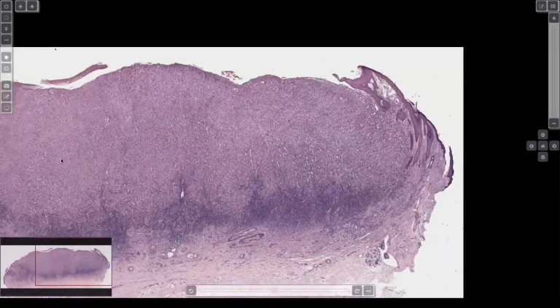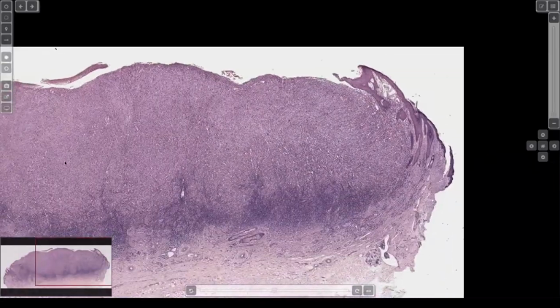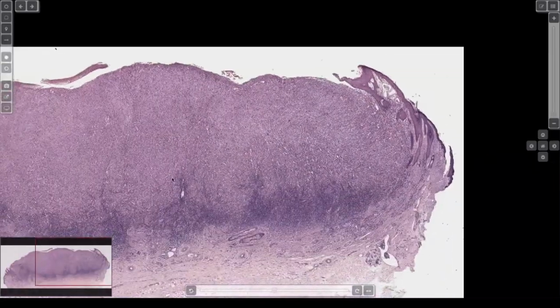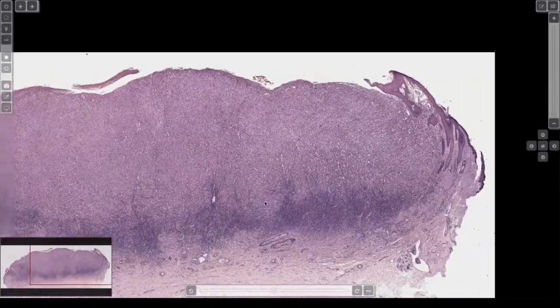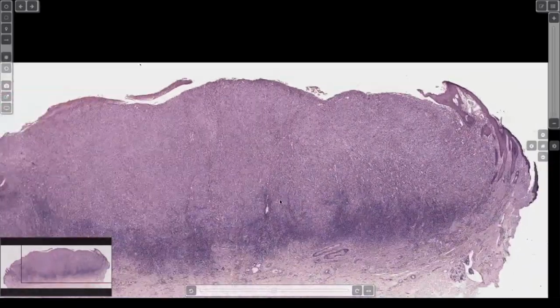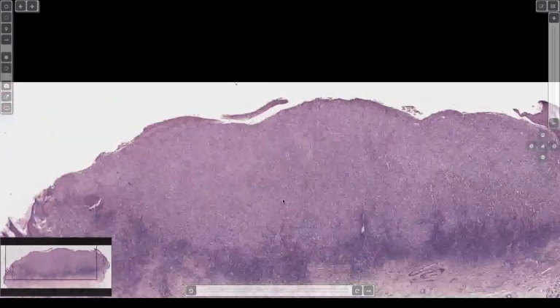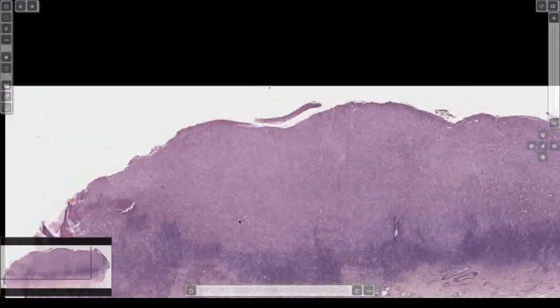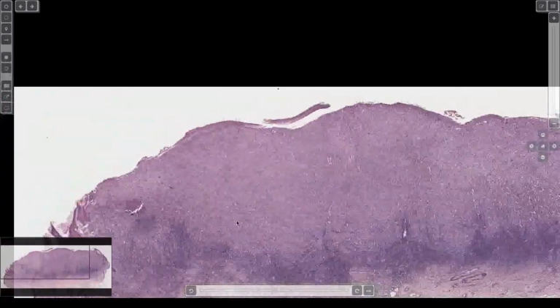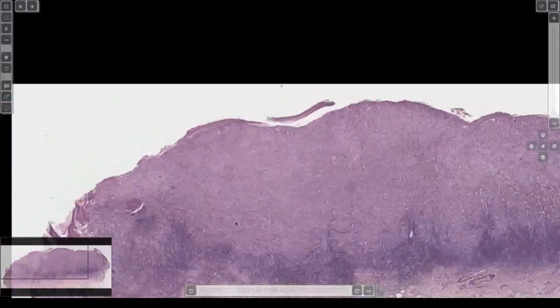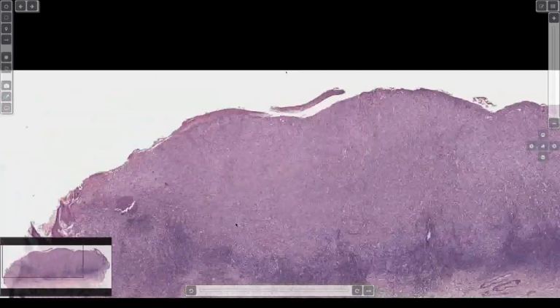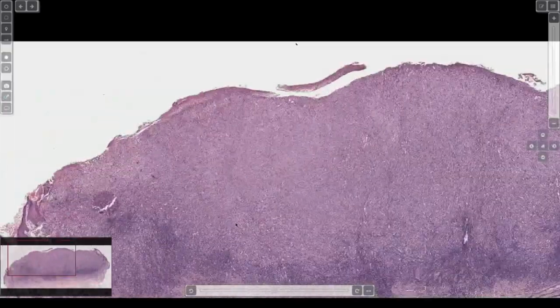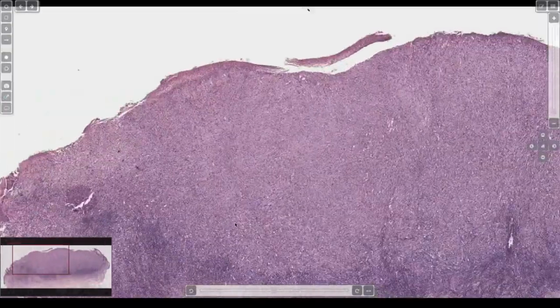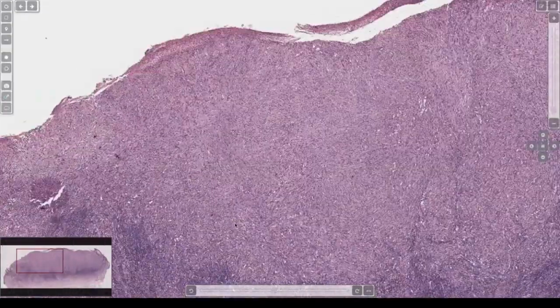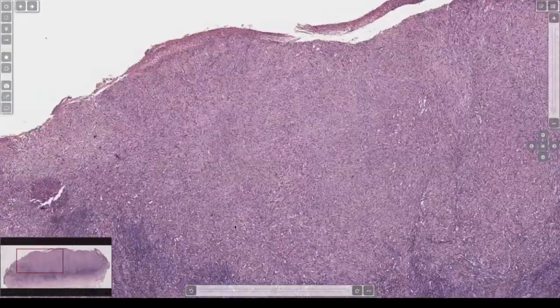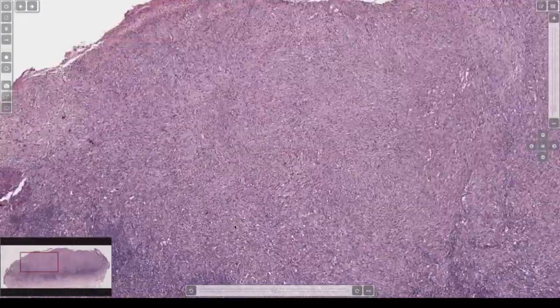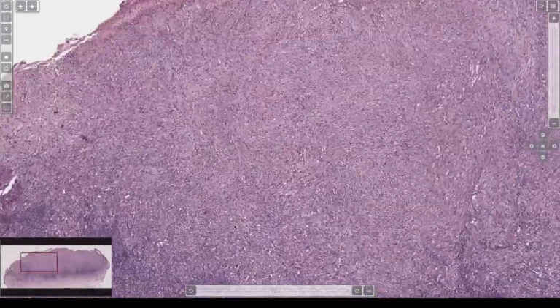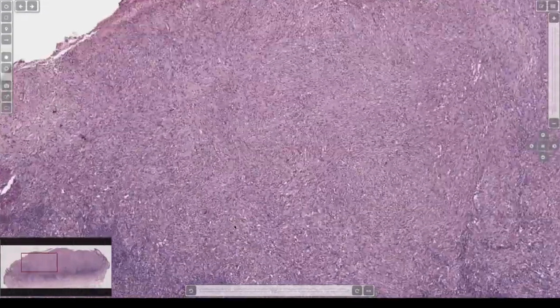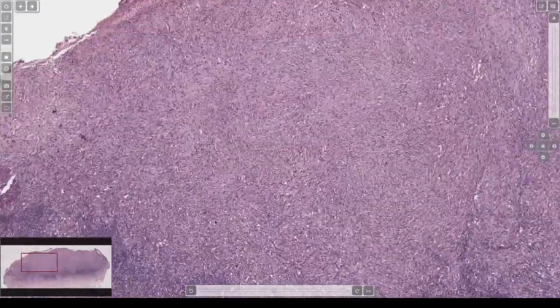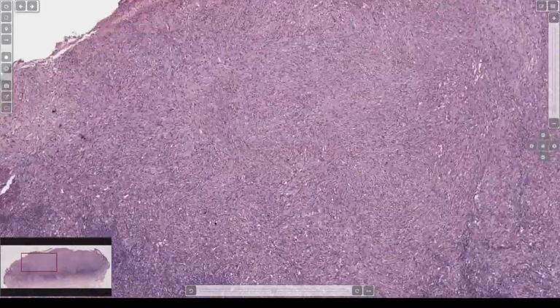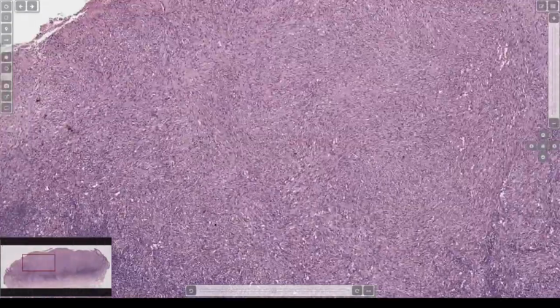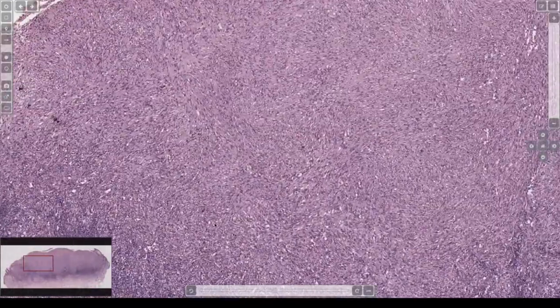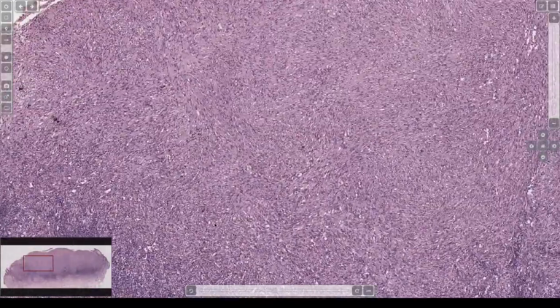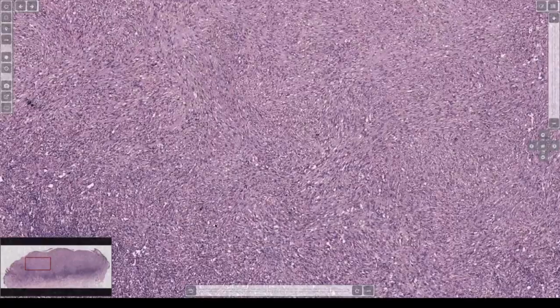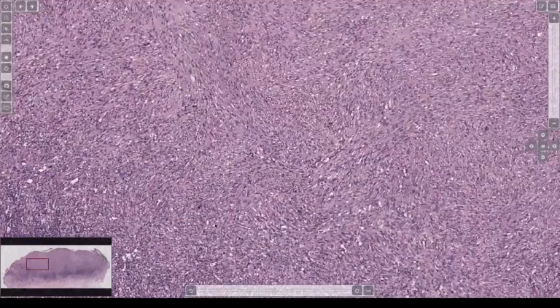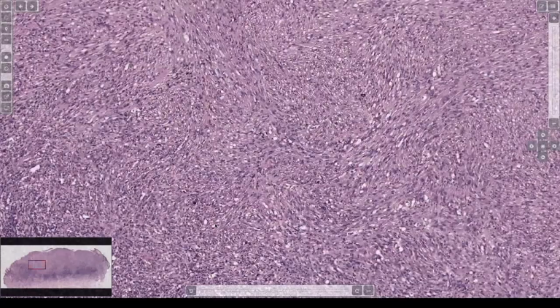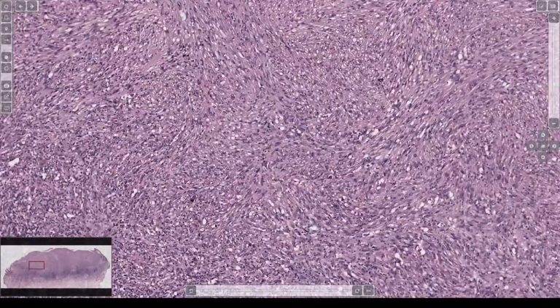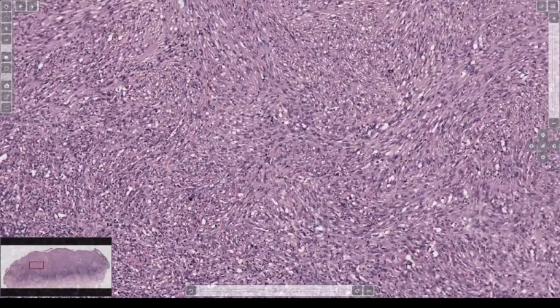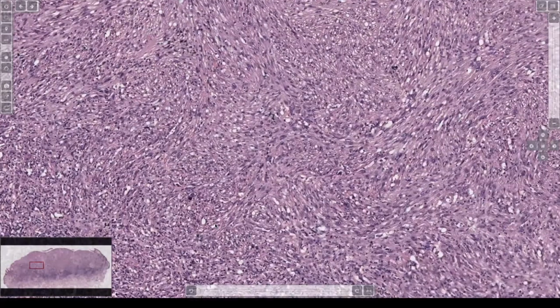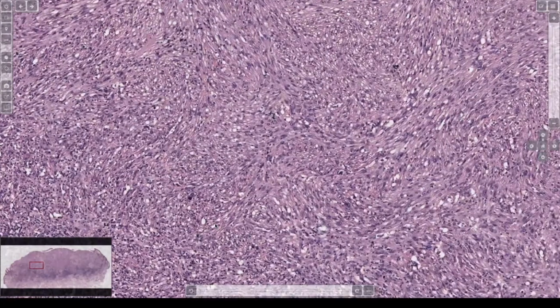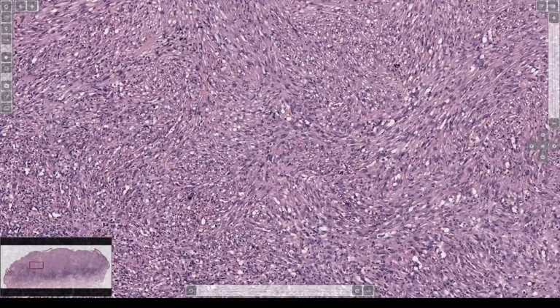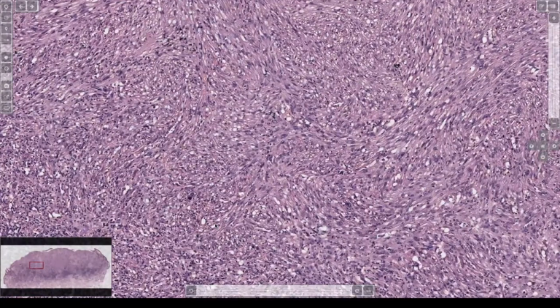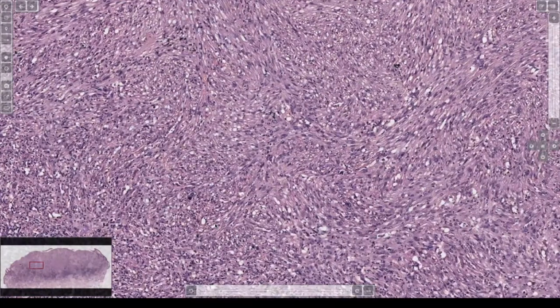So this one would stain with keratin and P40 or P63. So this is a spindled squame.